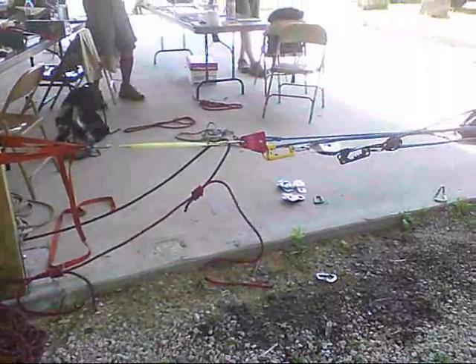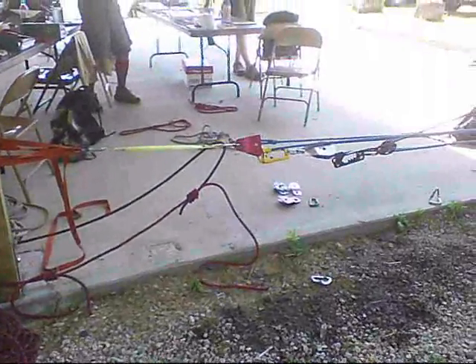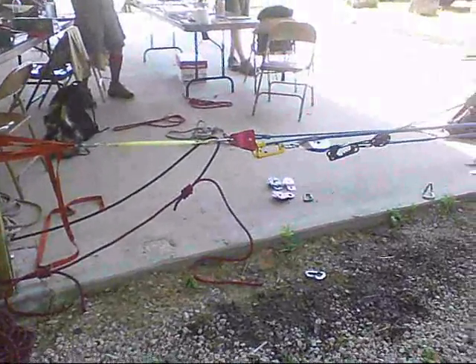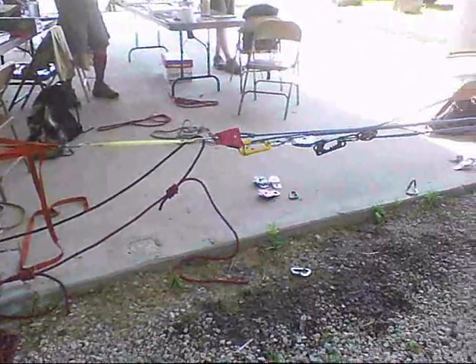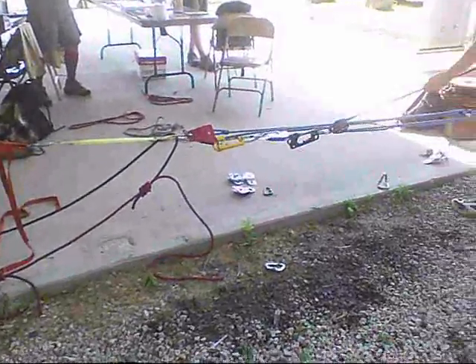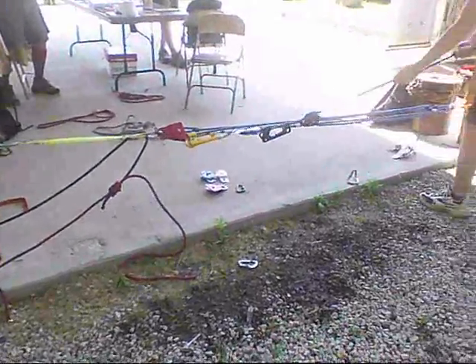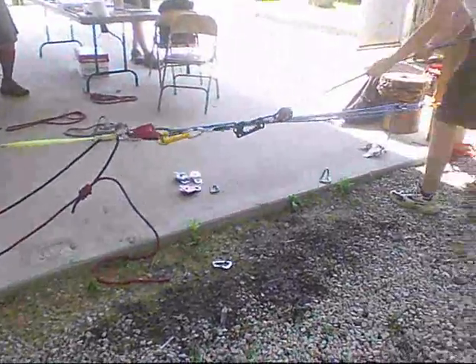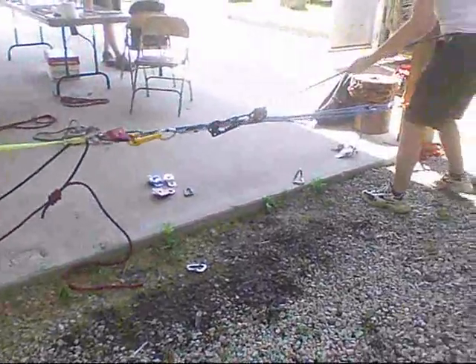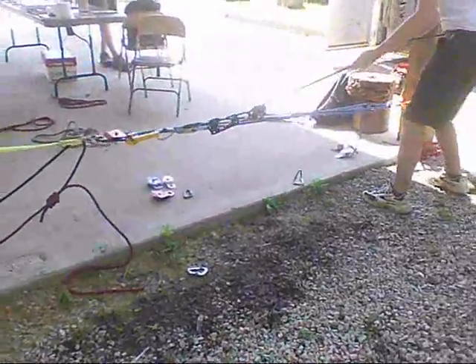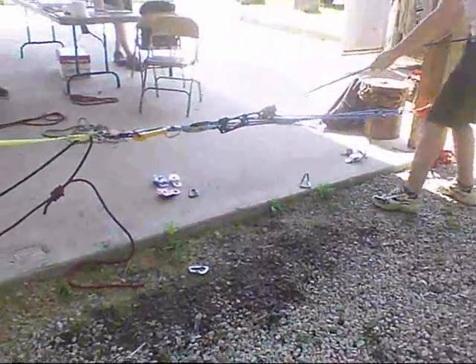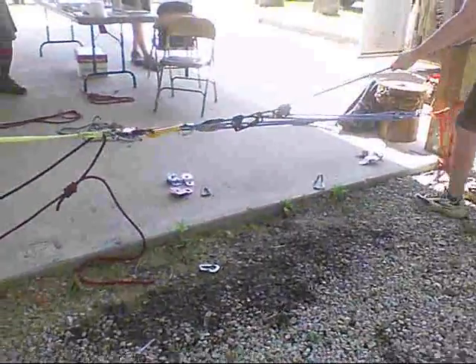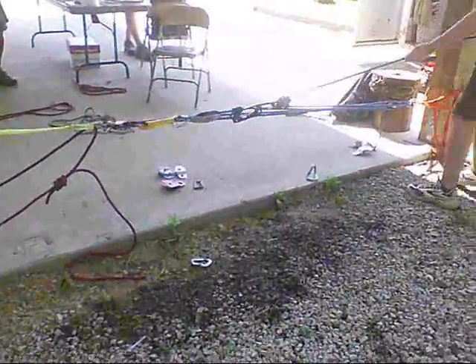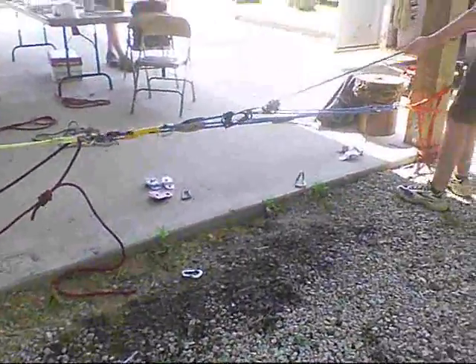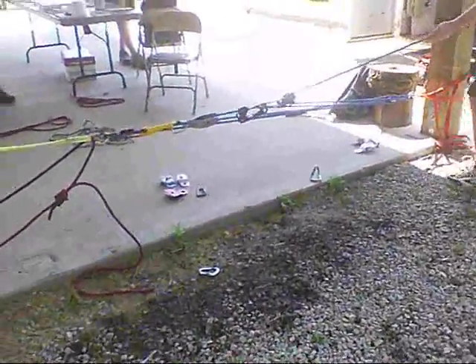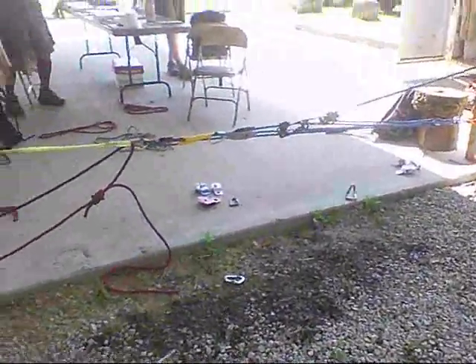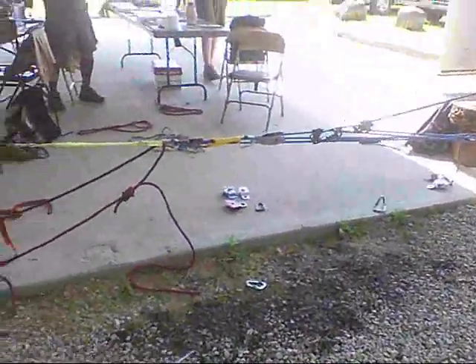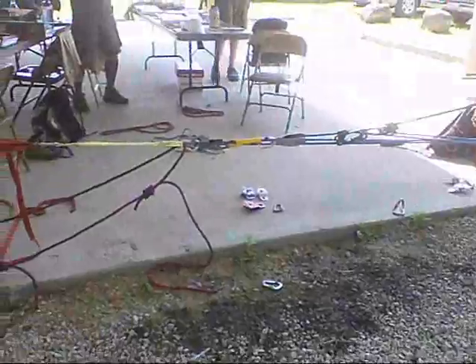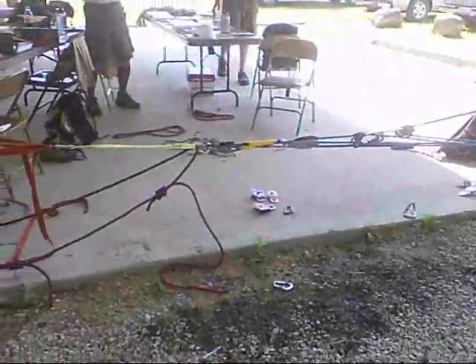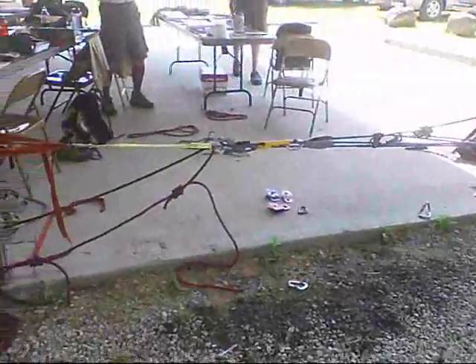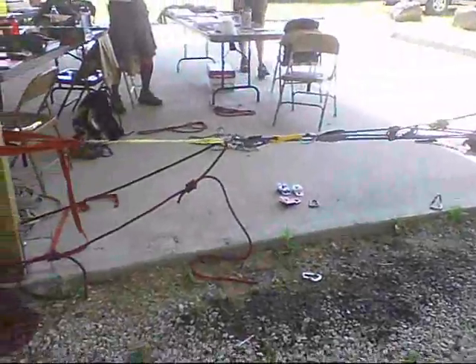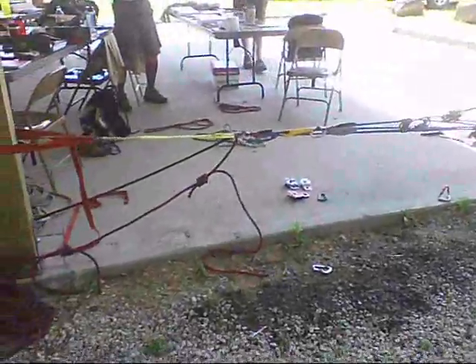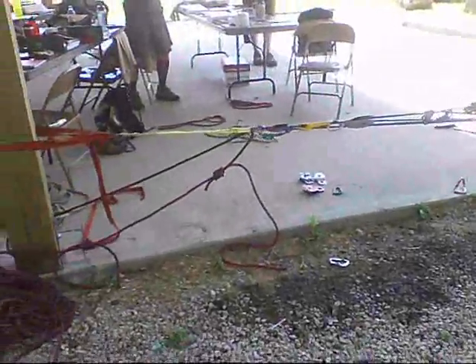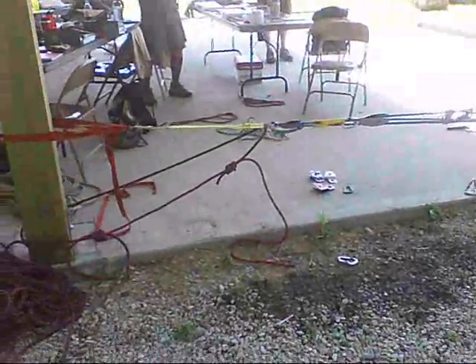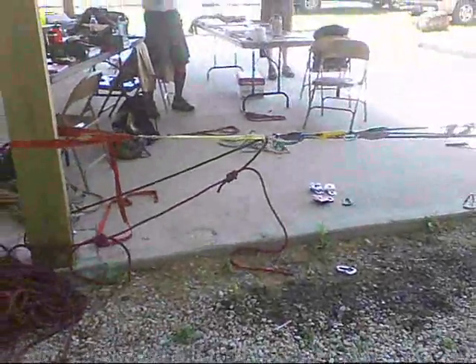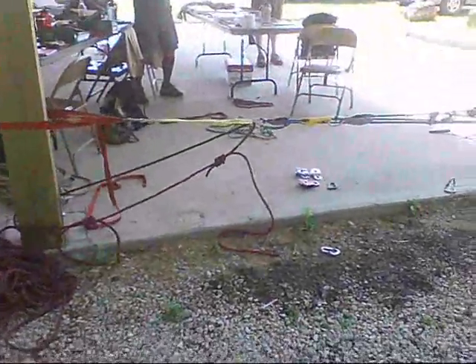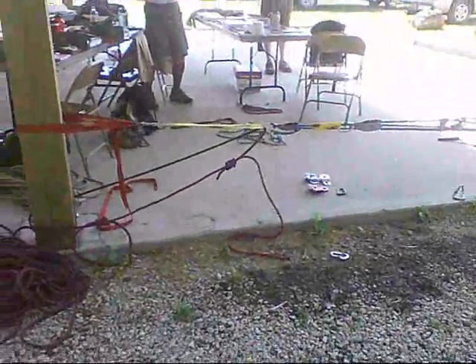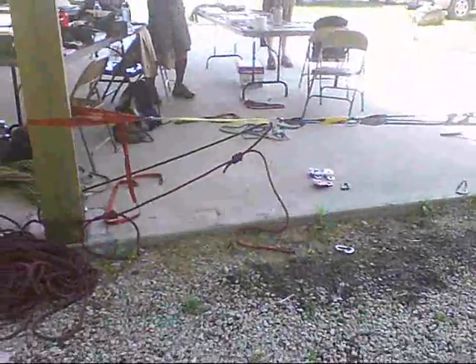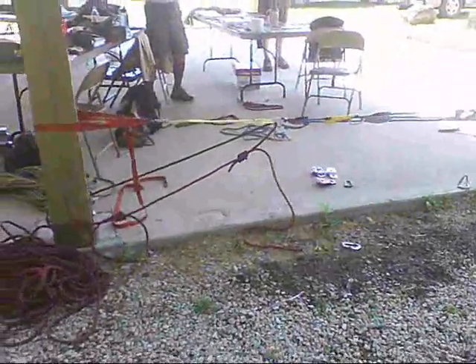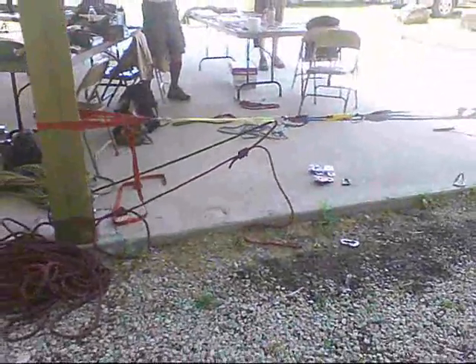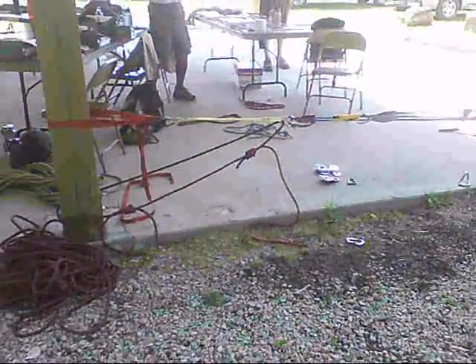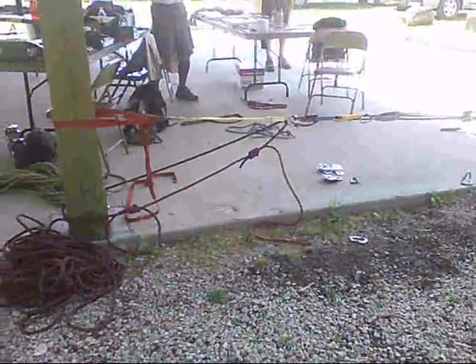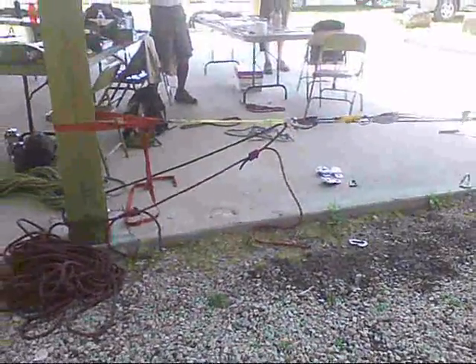I'm recording. This is an 18 to 1 pulley system. We're trying to break this piece of yellow webbing. I'm afraid for my life.